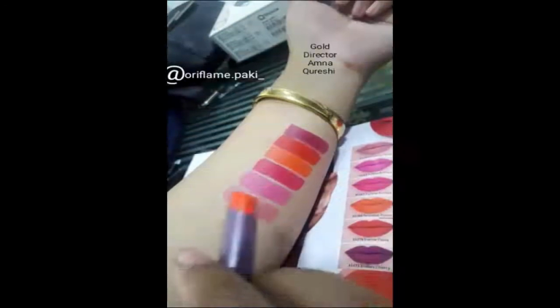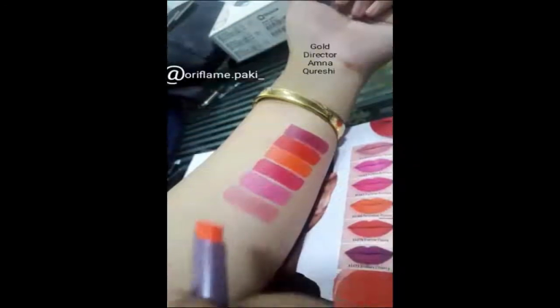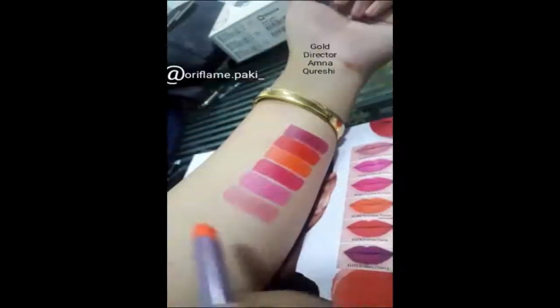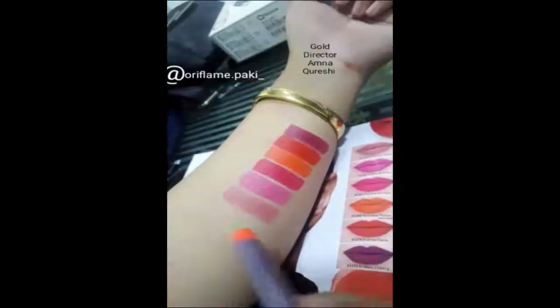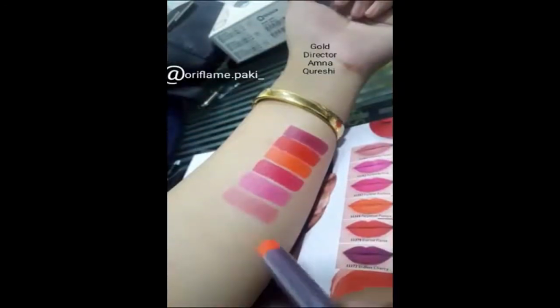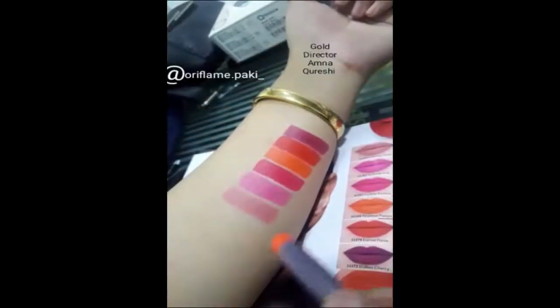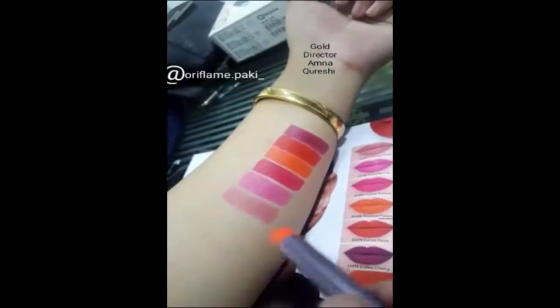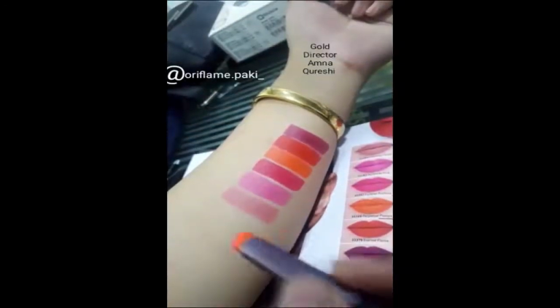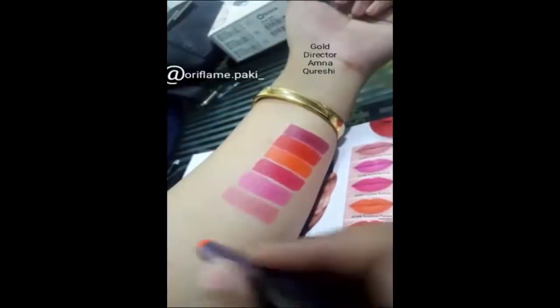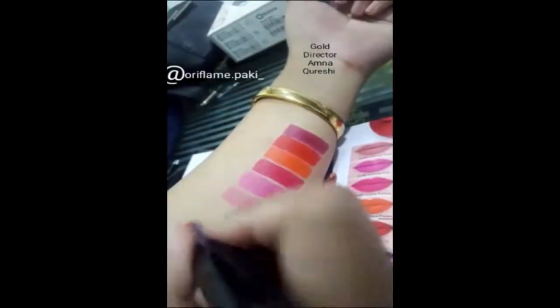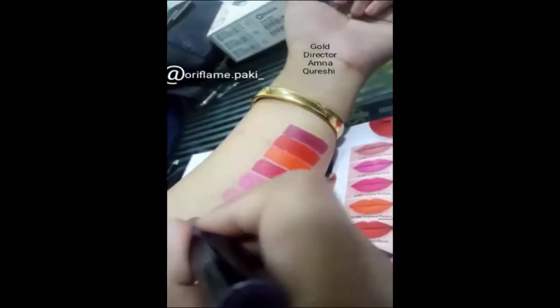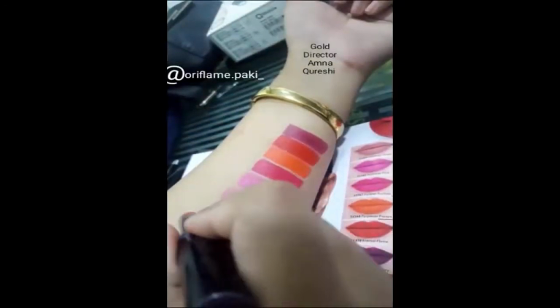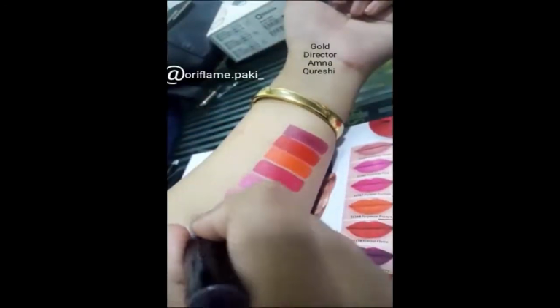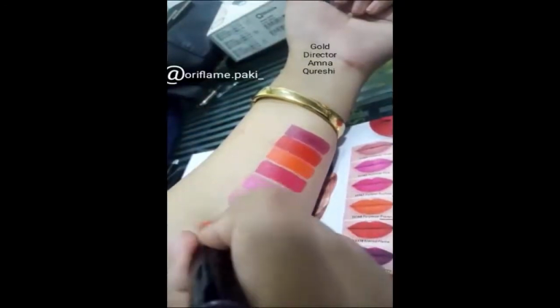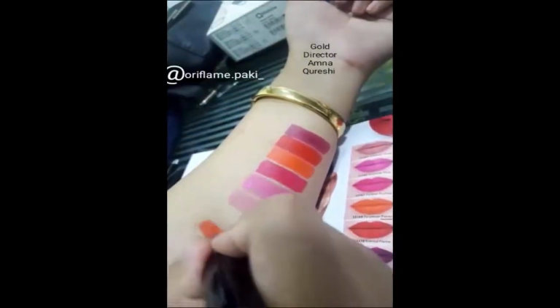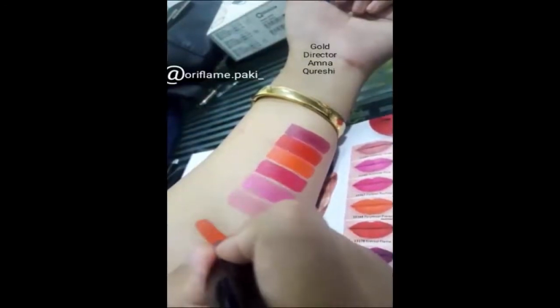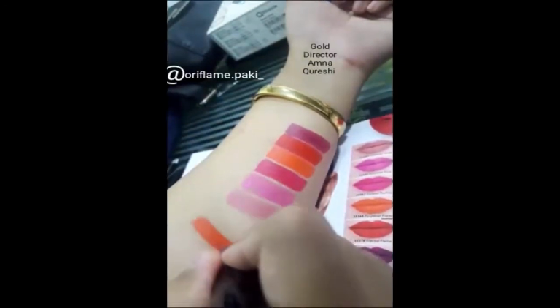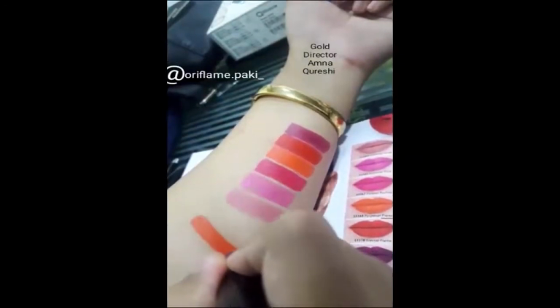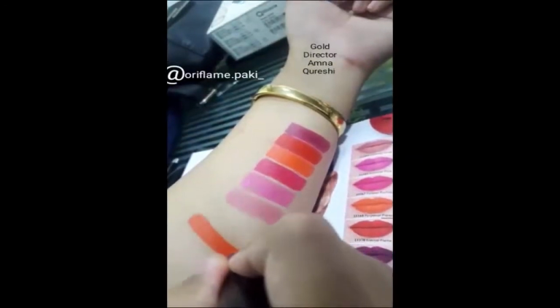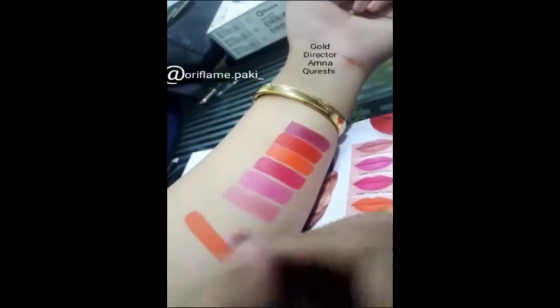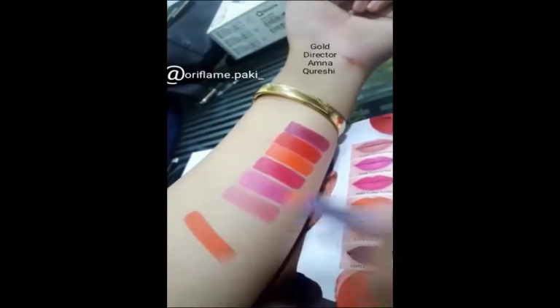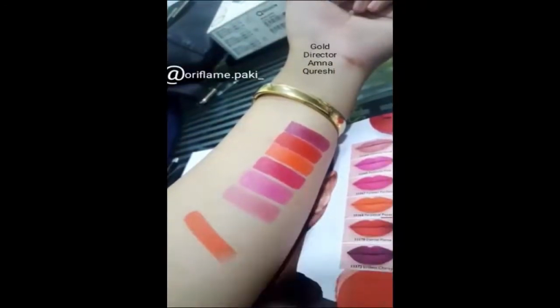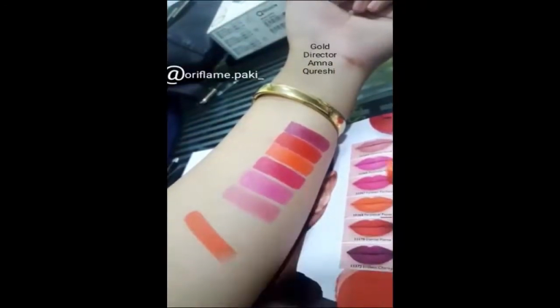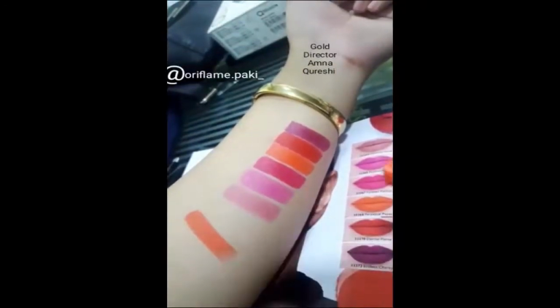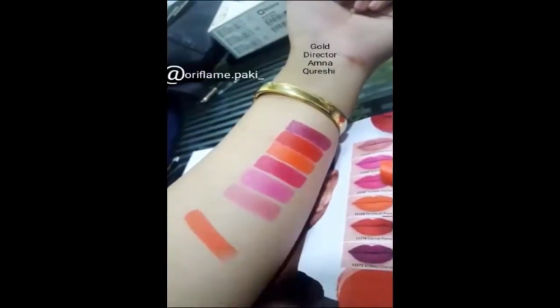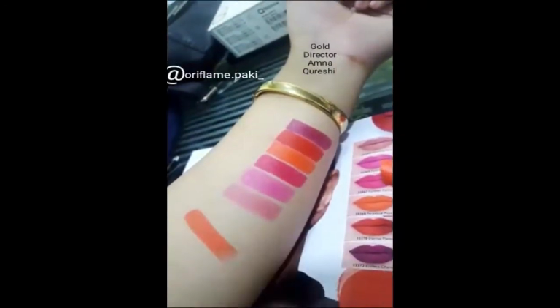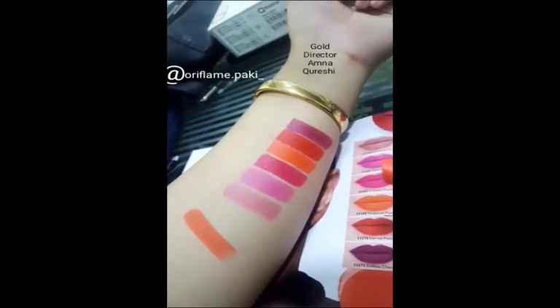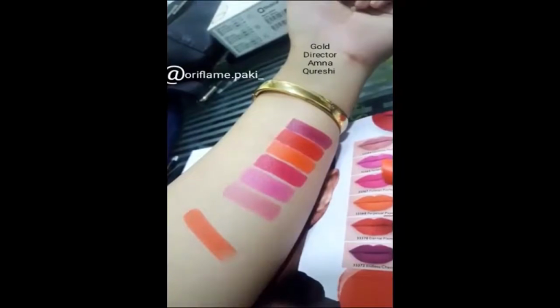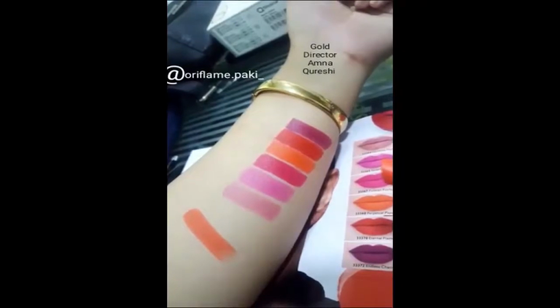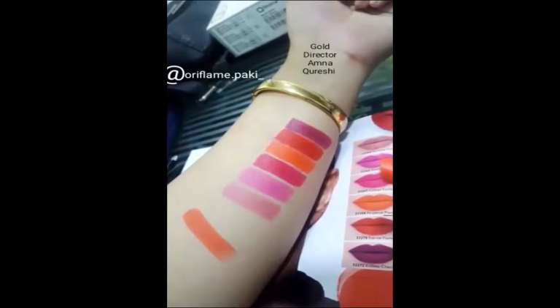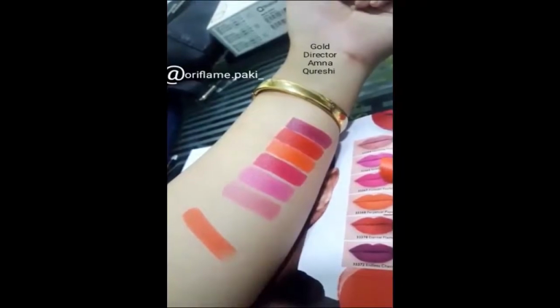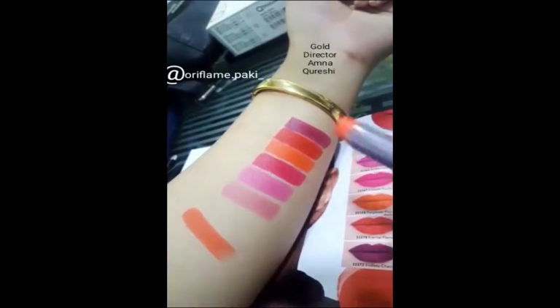The matte is super matte and color payoff is amazing.